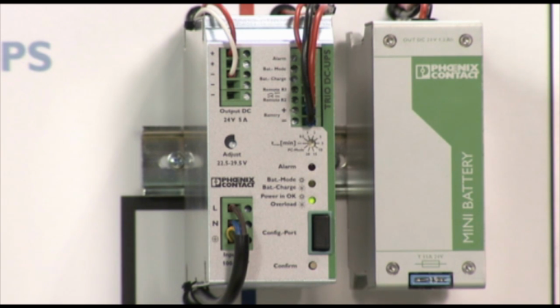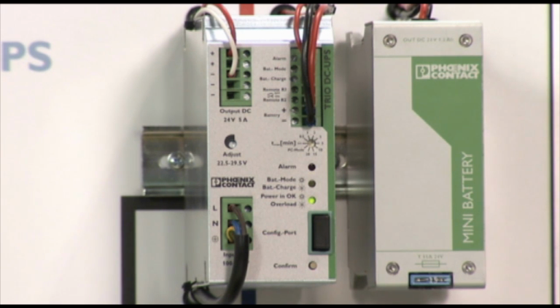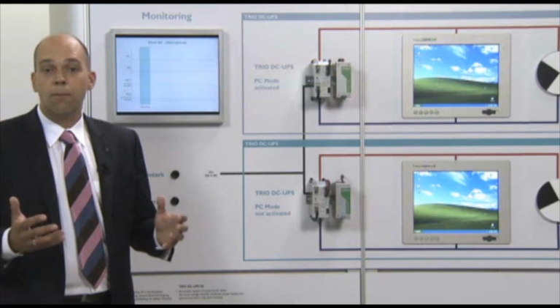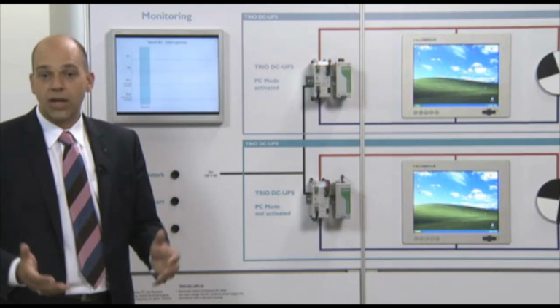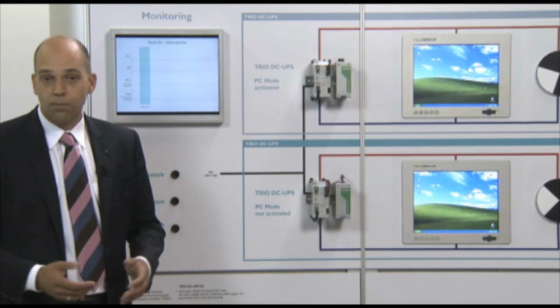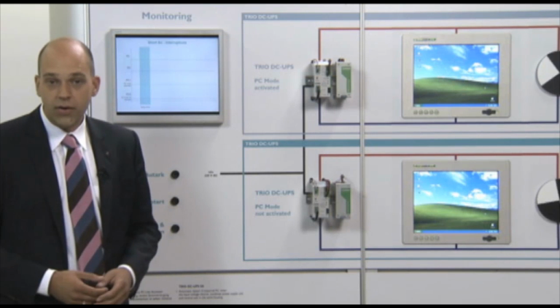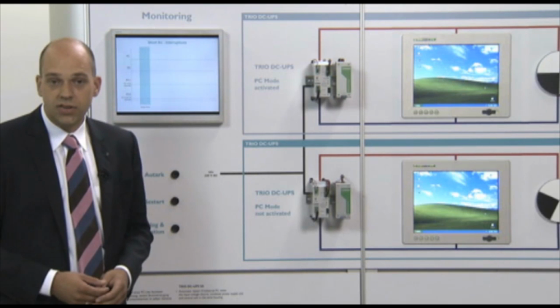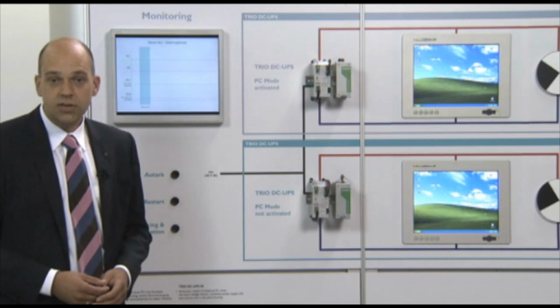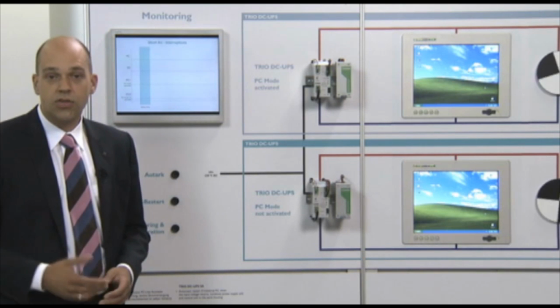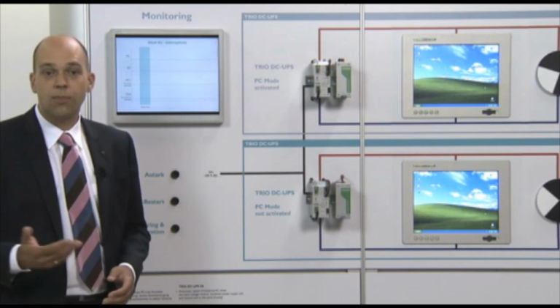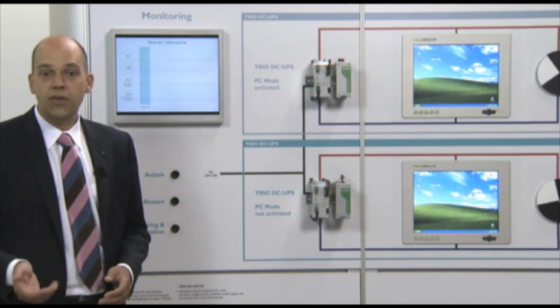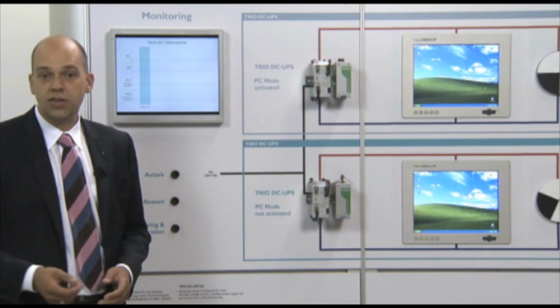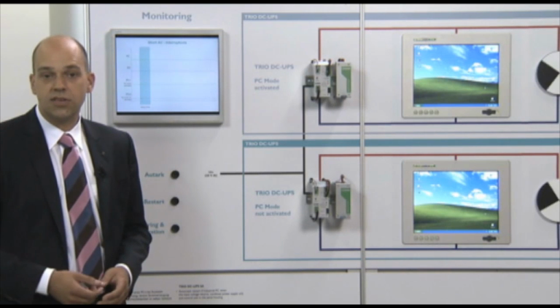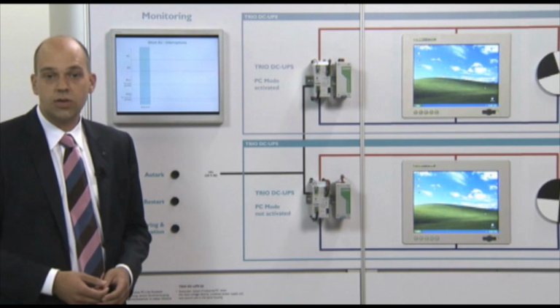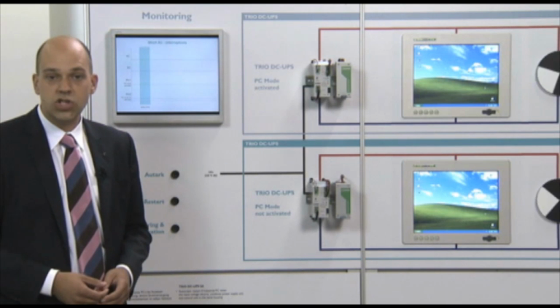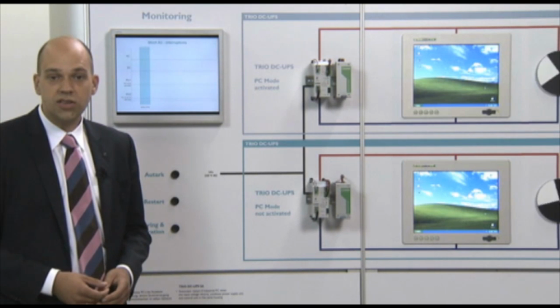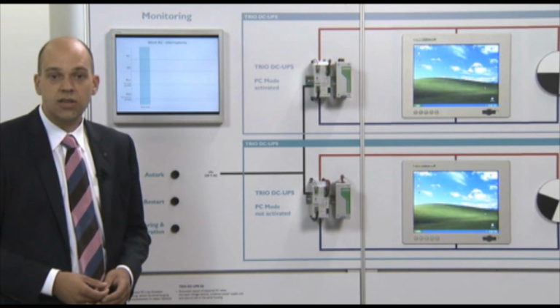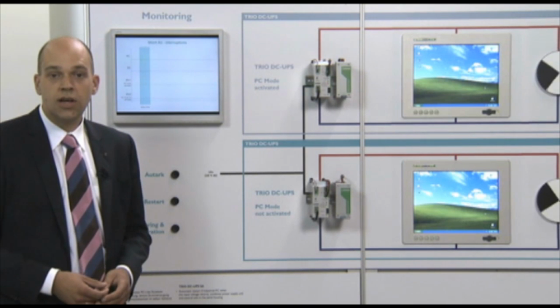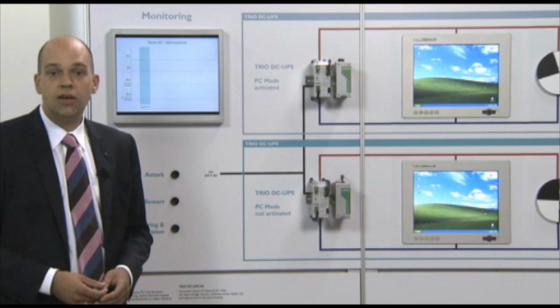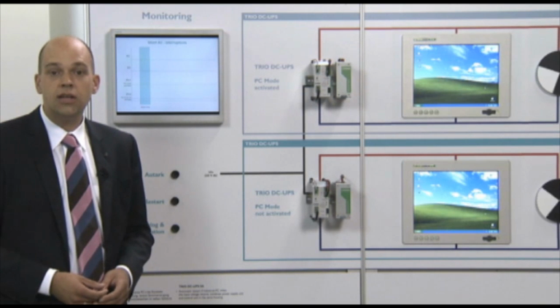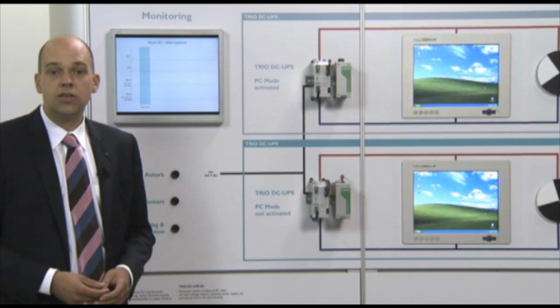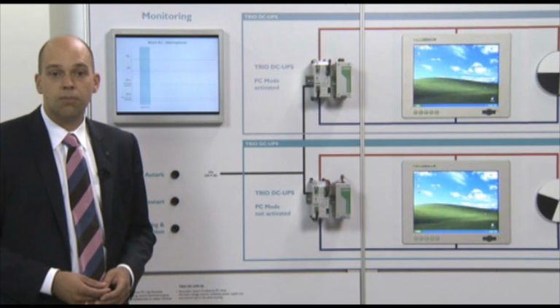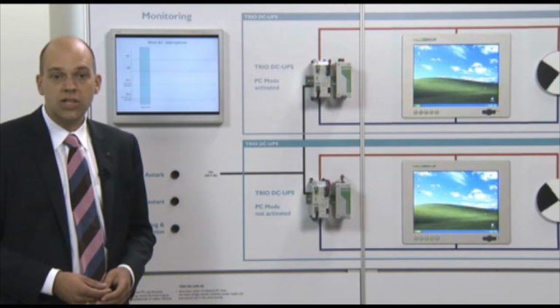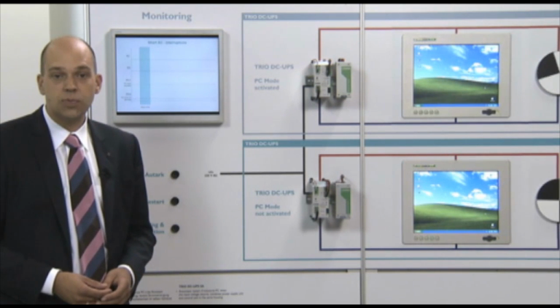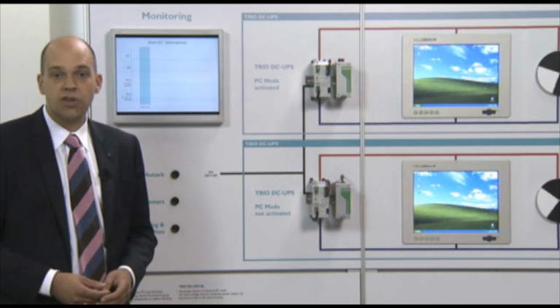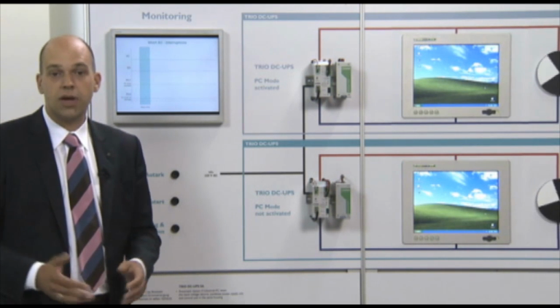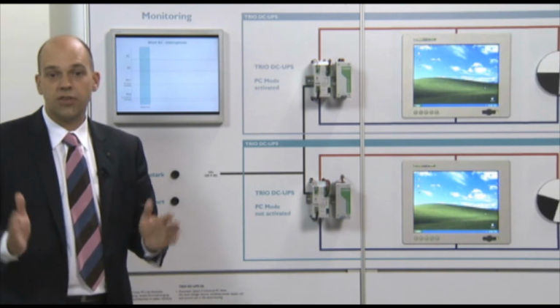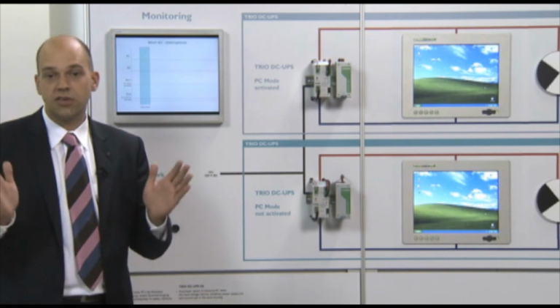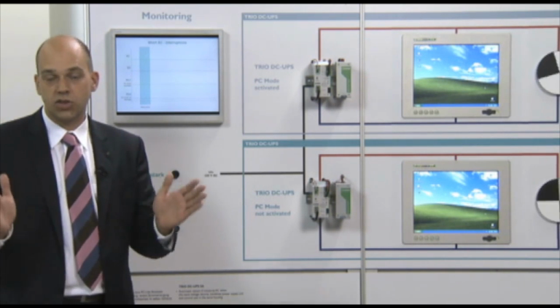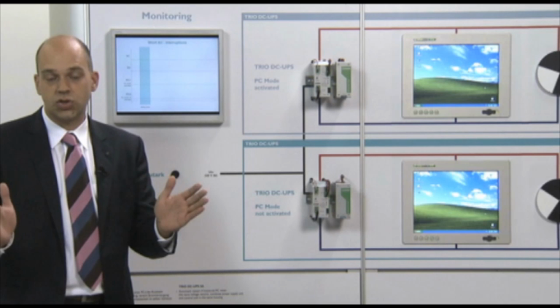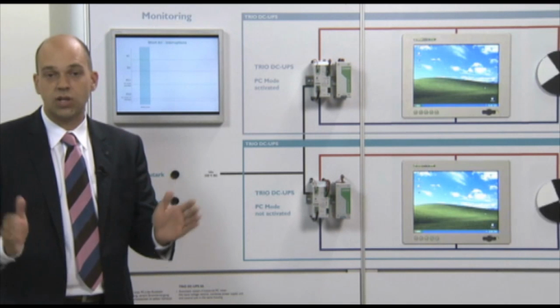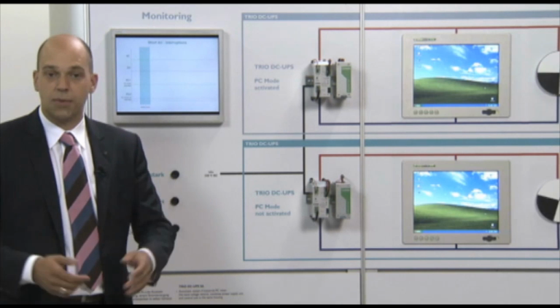By comparison, the previous solutions needed much more space in the control cabinet.